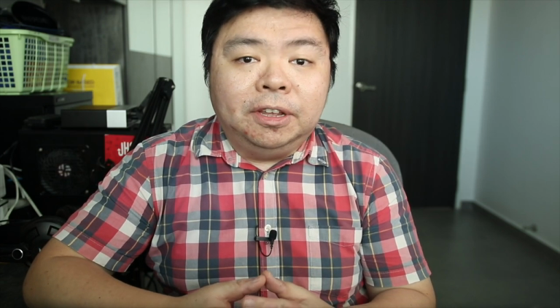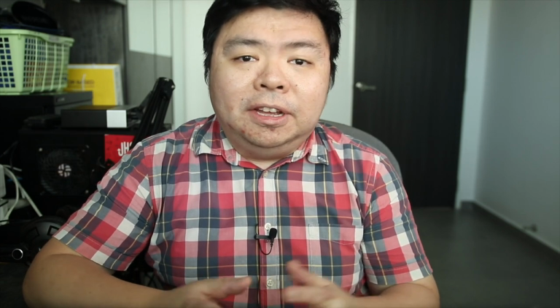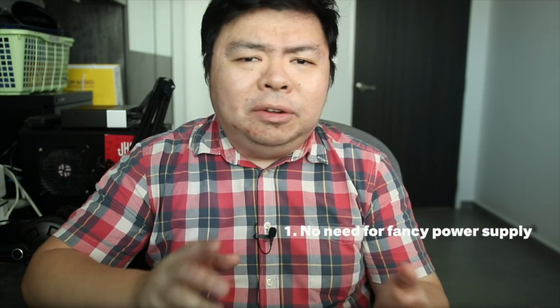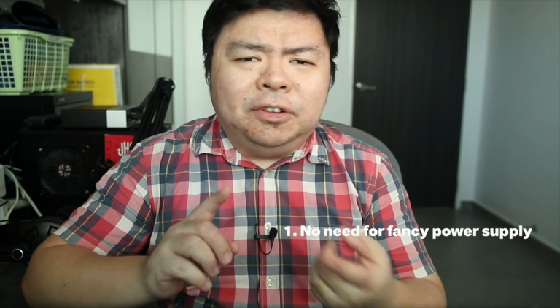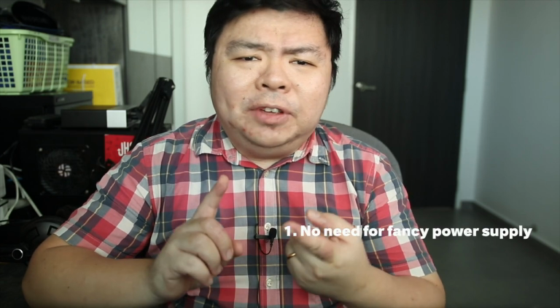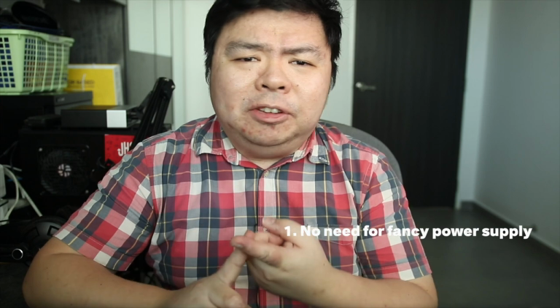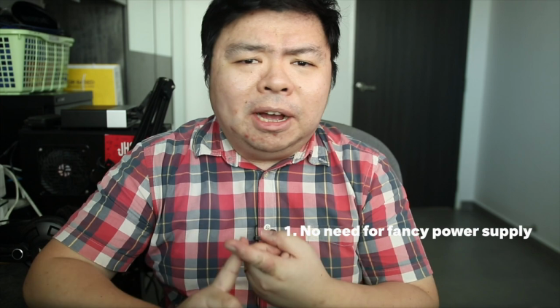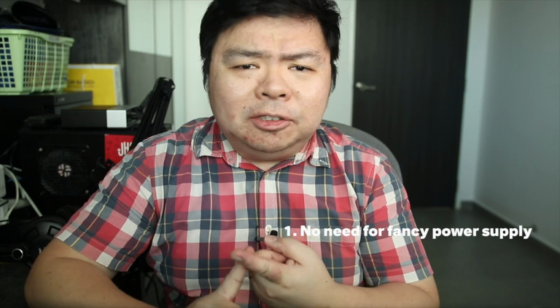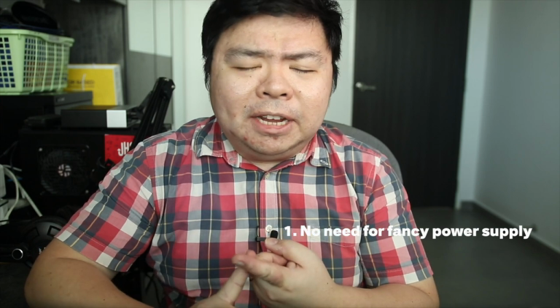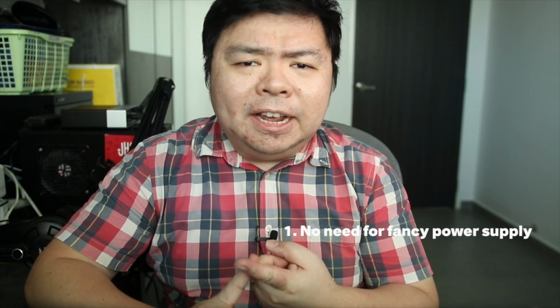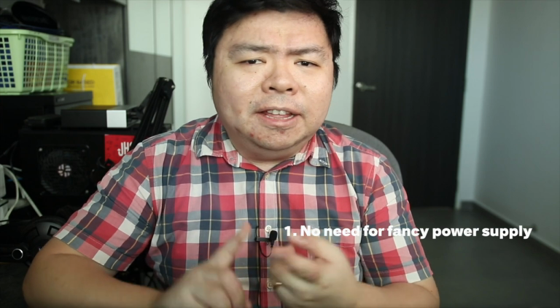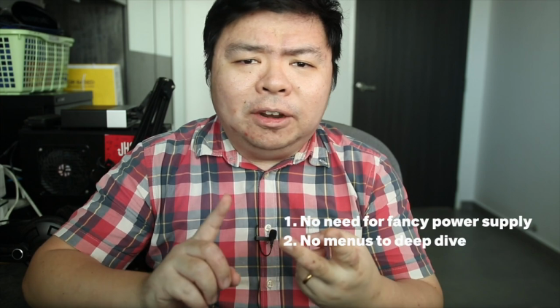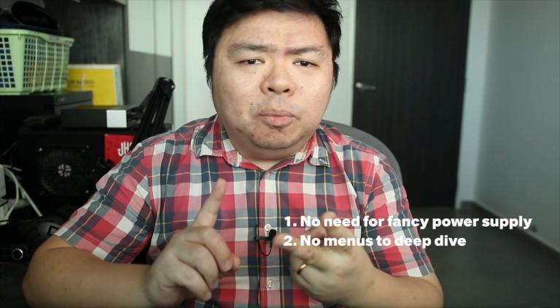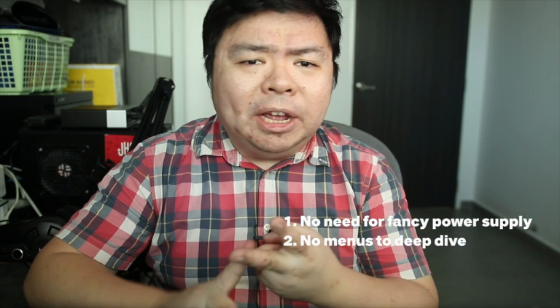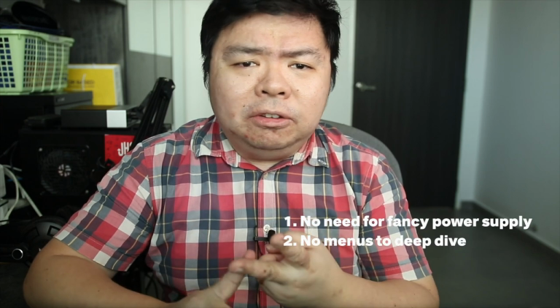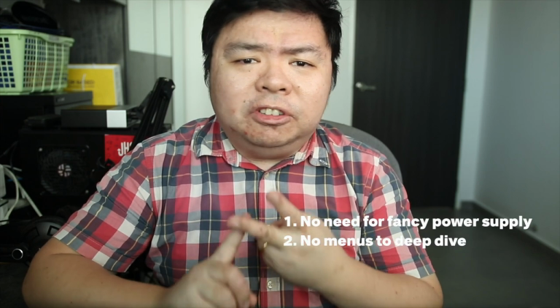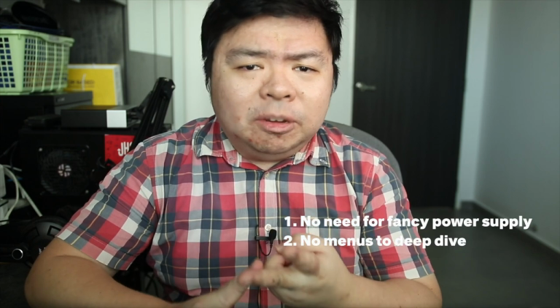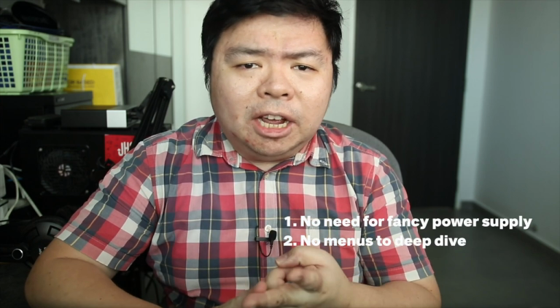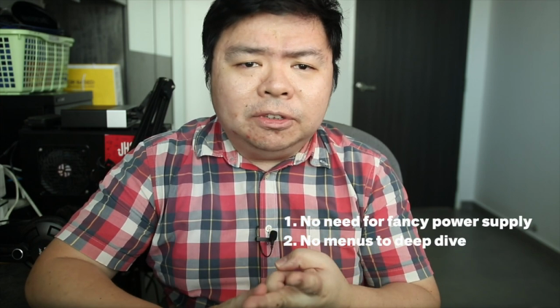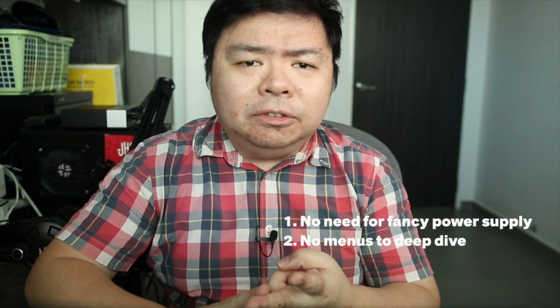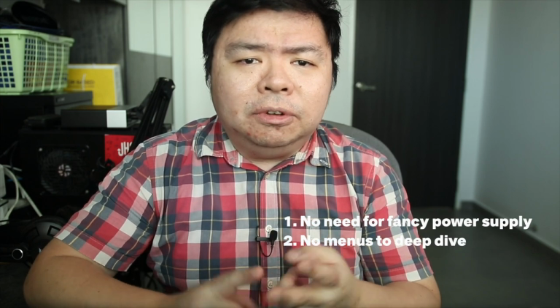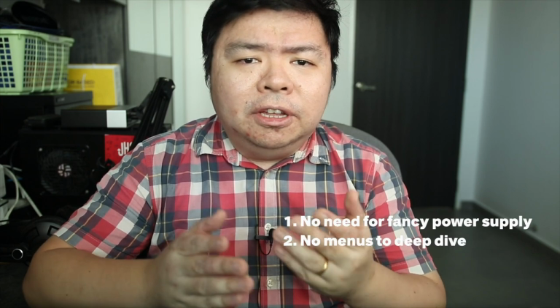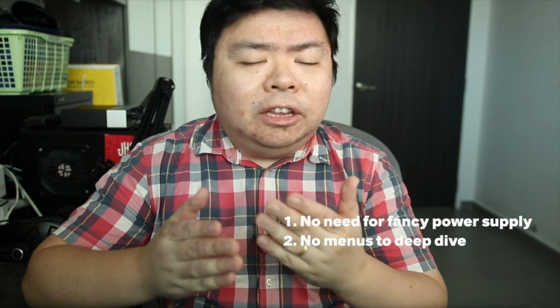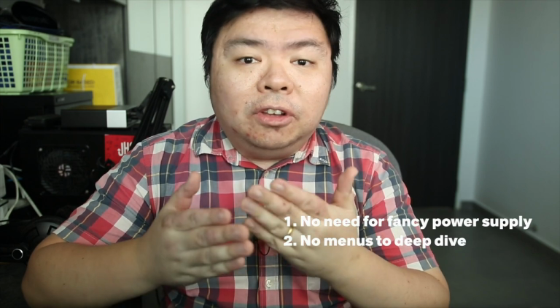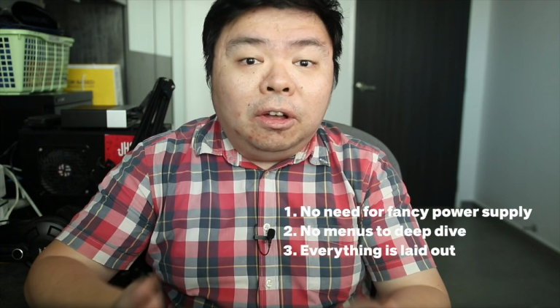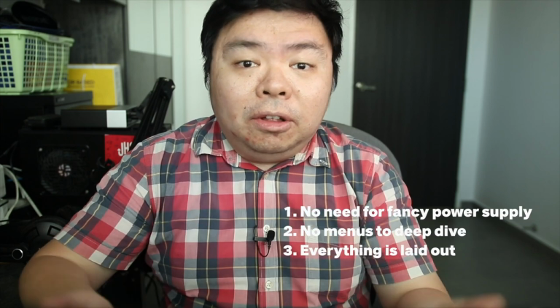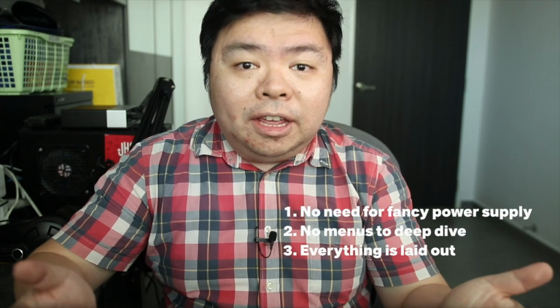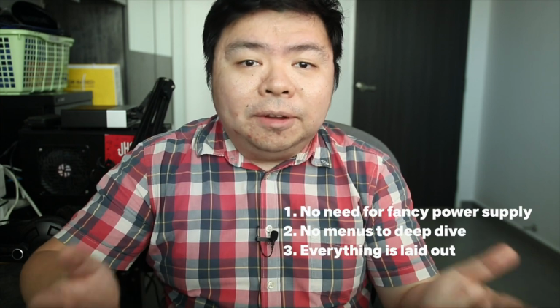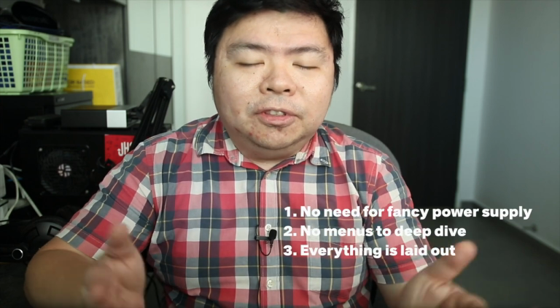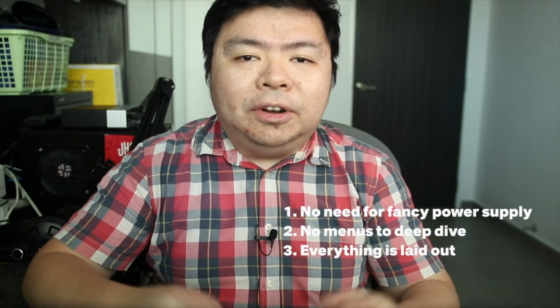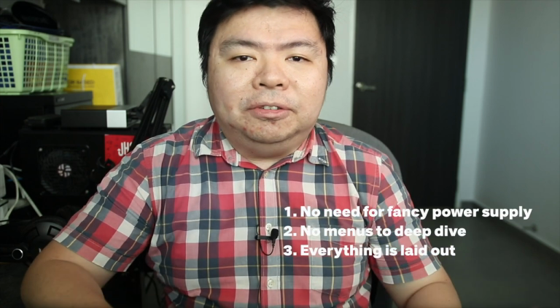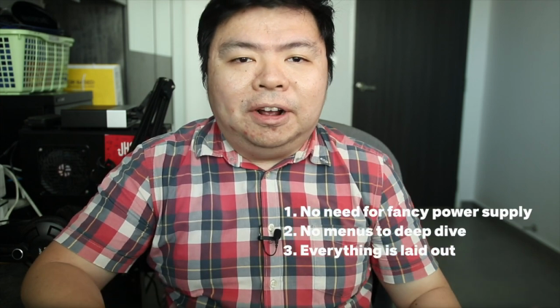I don't need a fancy power supply, there are no menus to deep dive into — it's all there ready to rock.